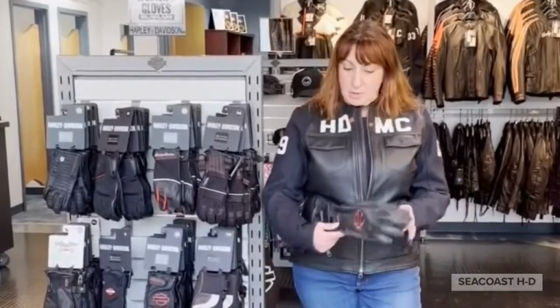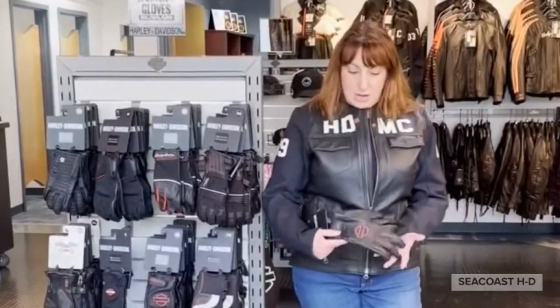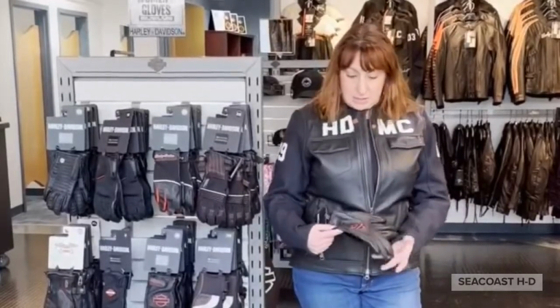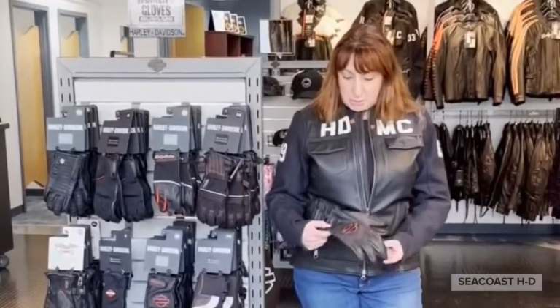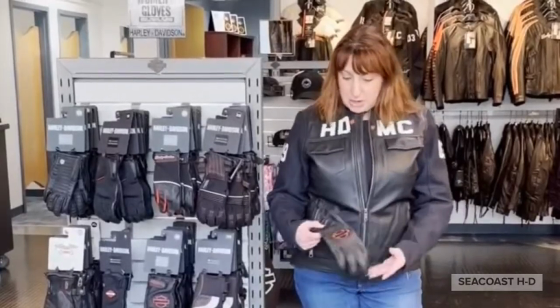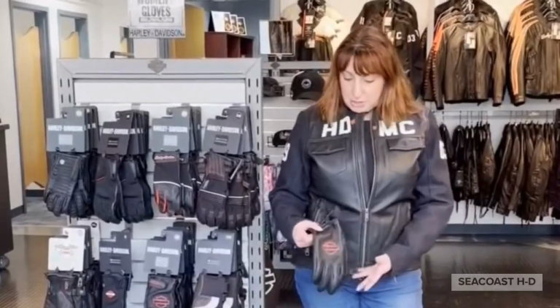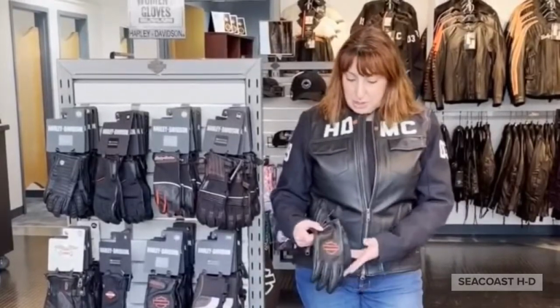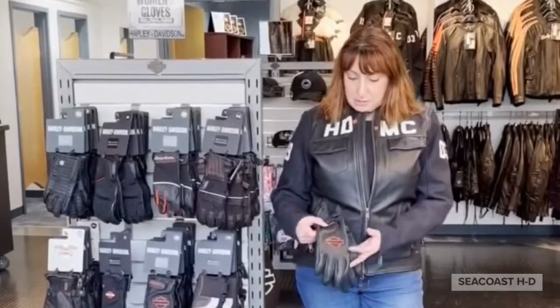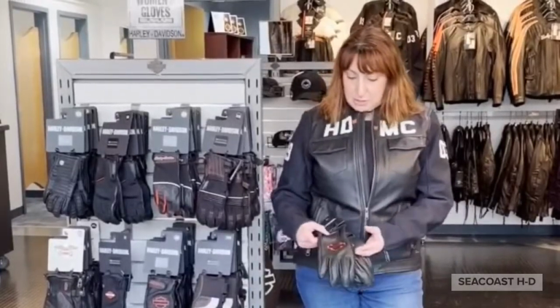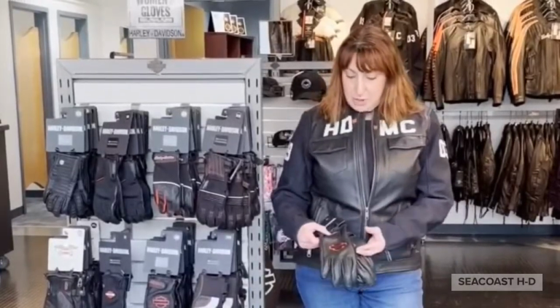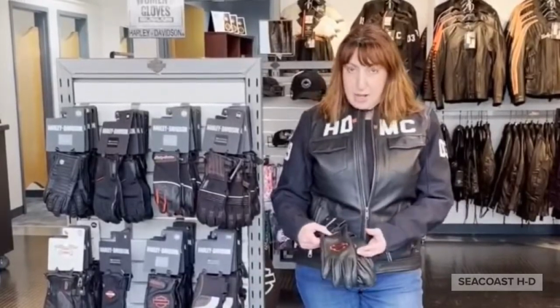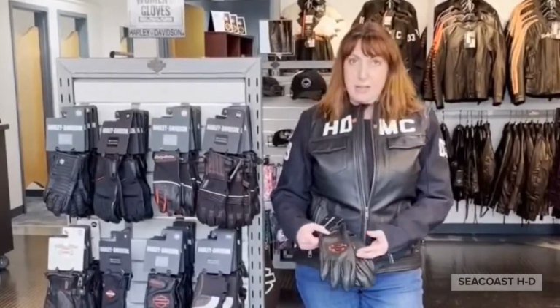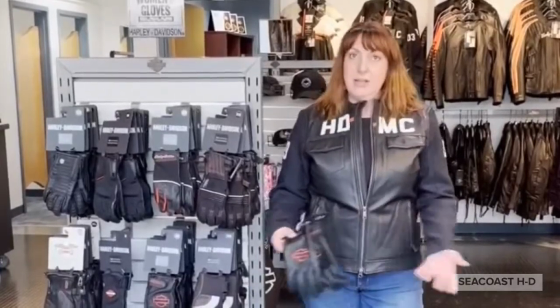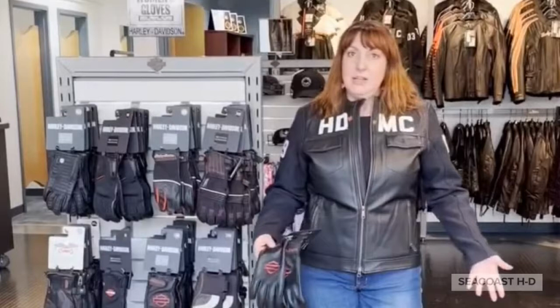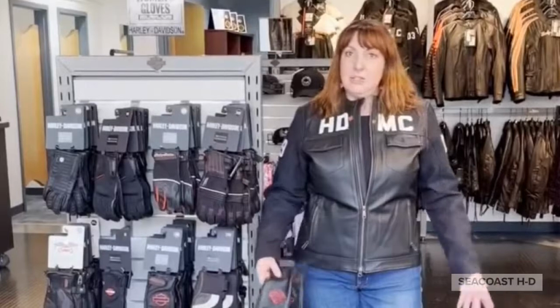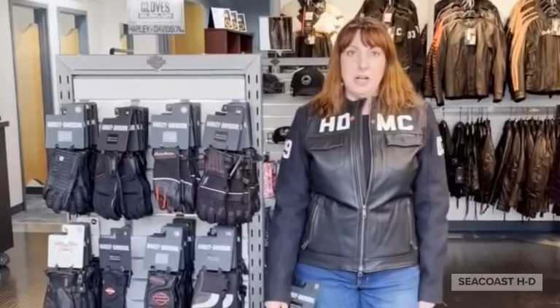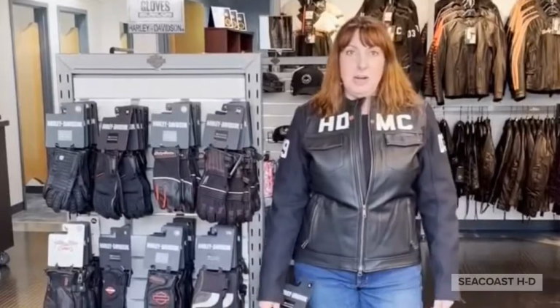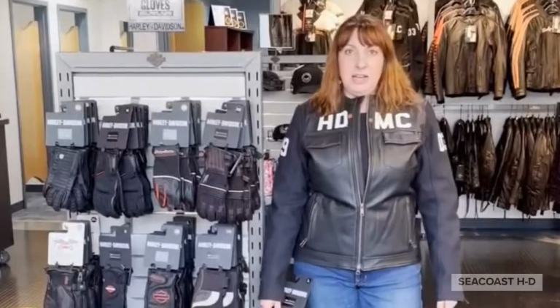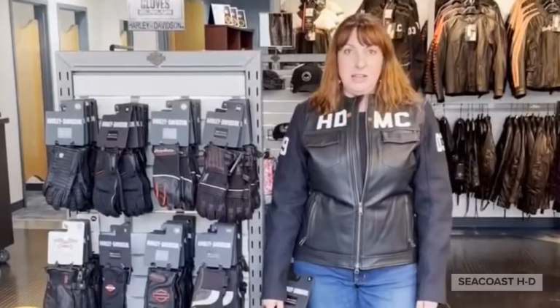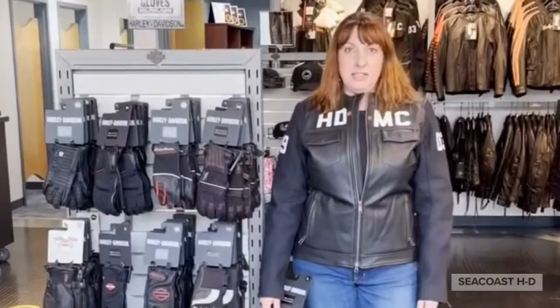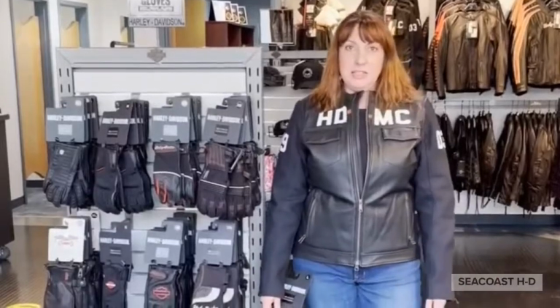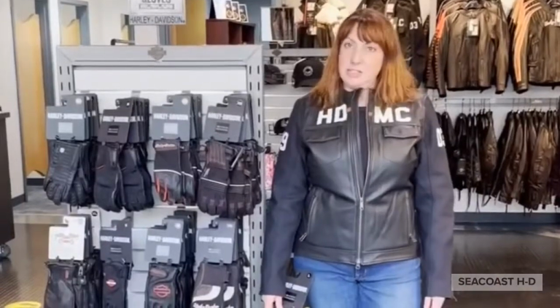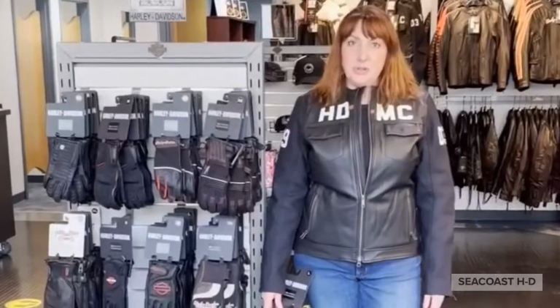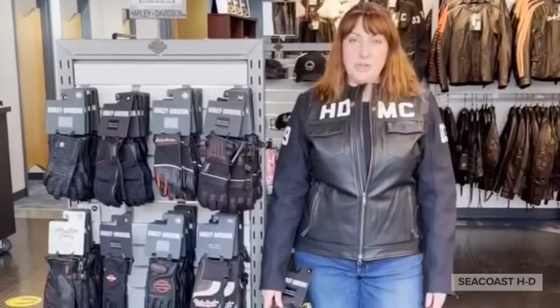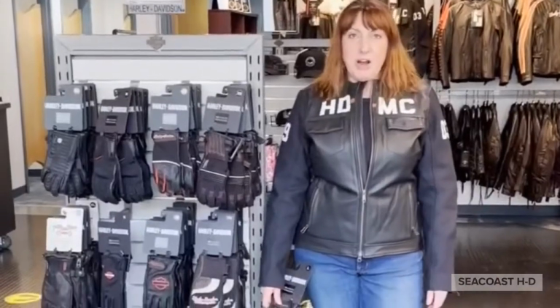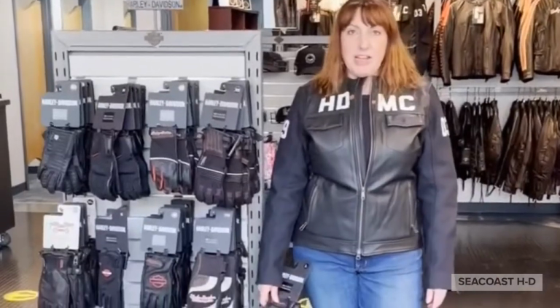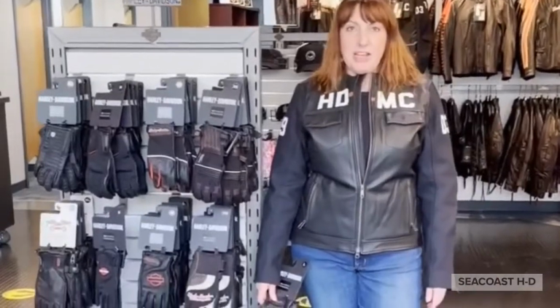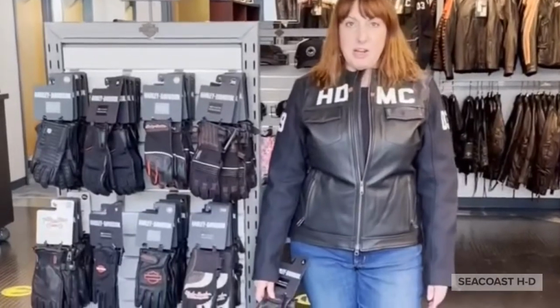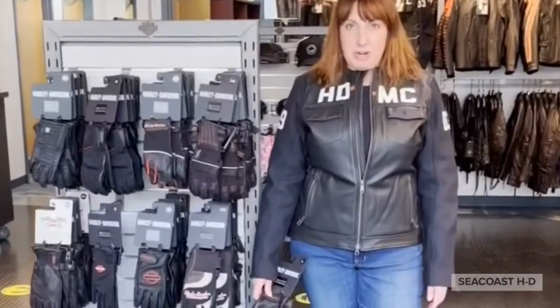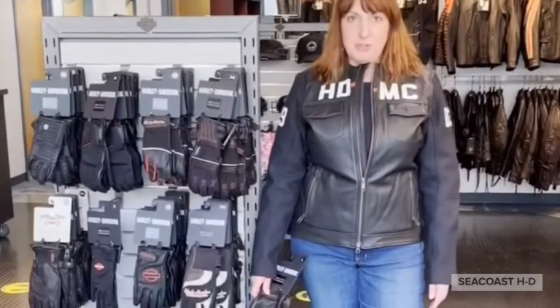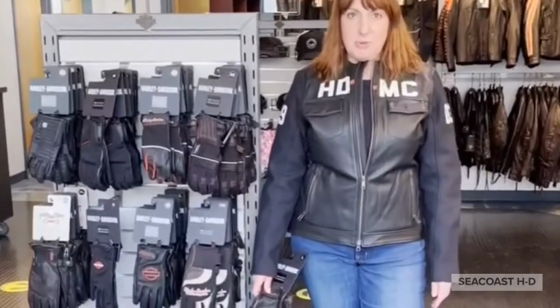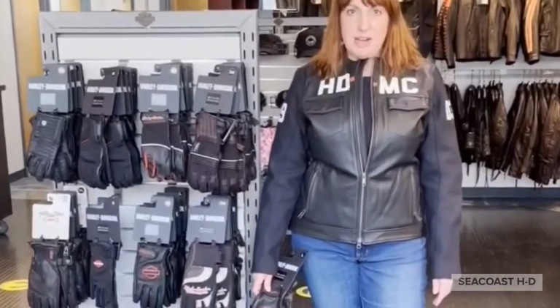And we got in some great new gloves as well. You should come on down and check out the new riding gear and get ready for spring.